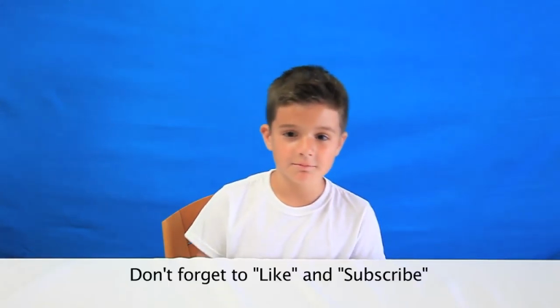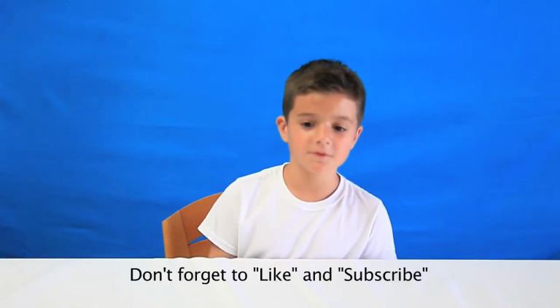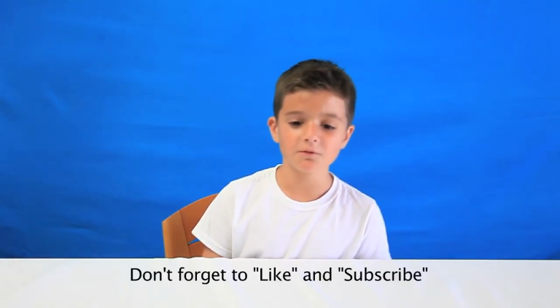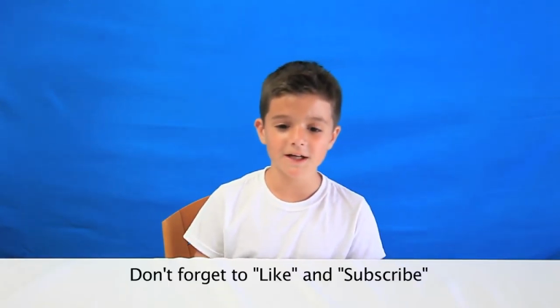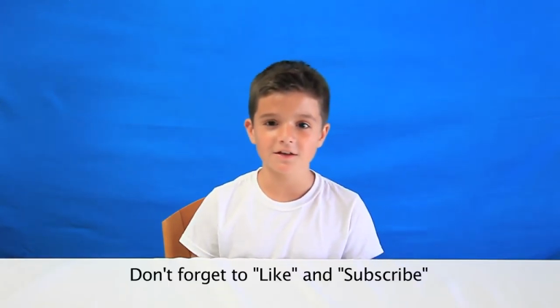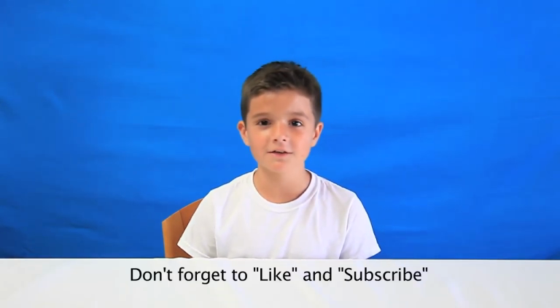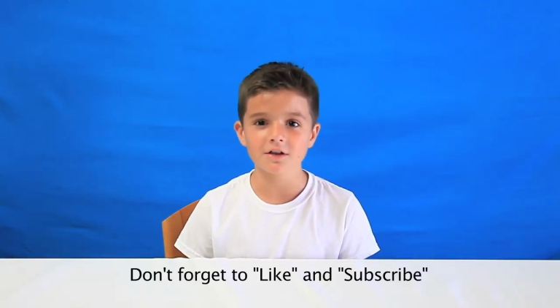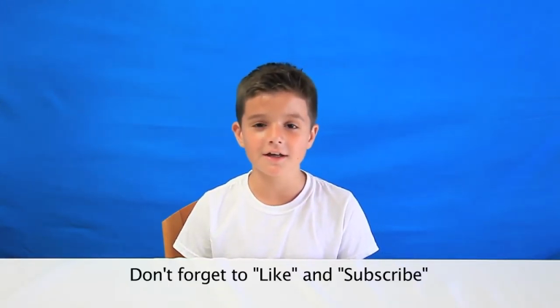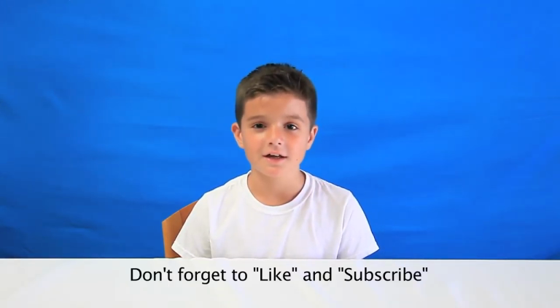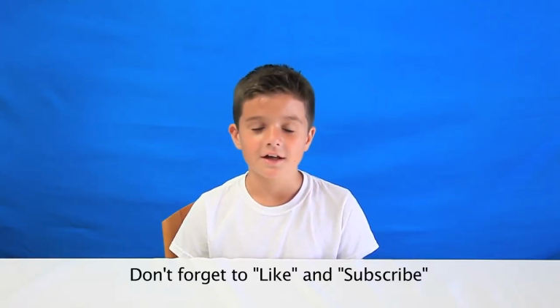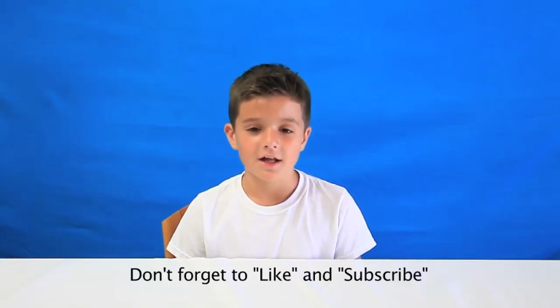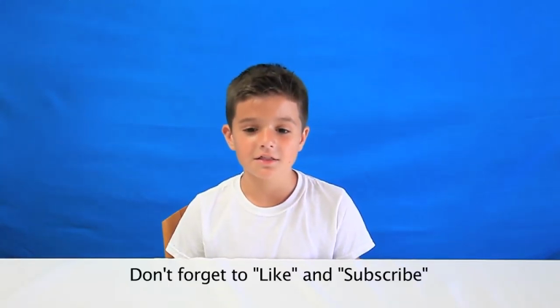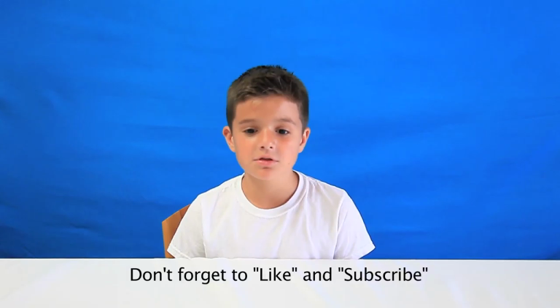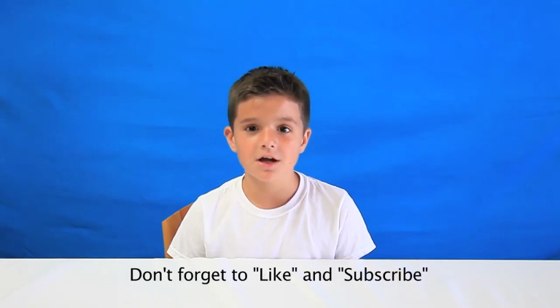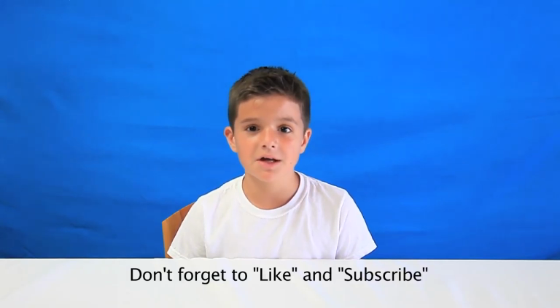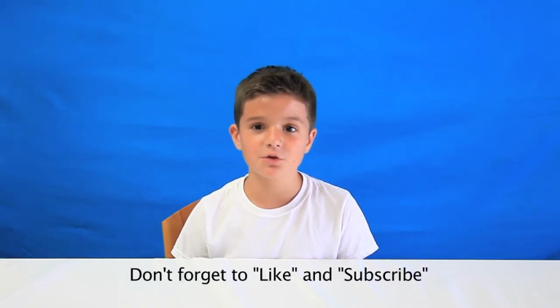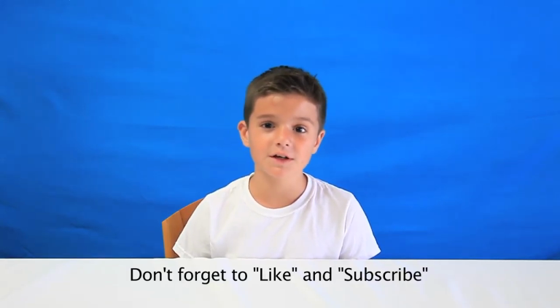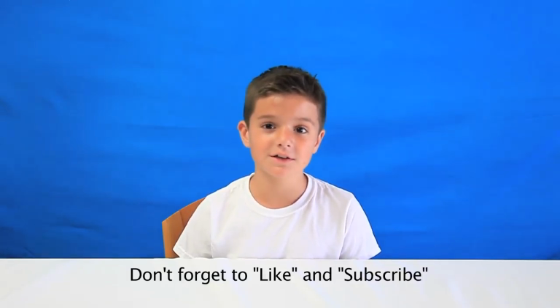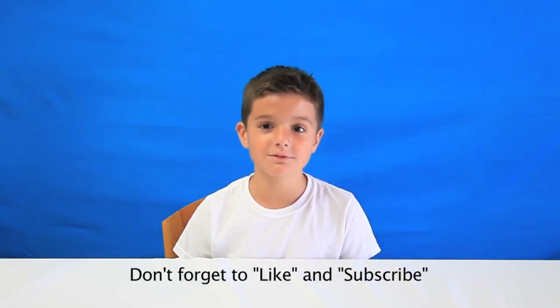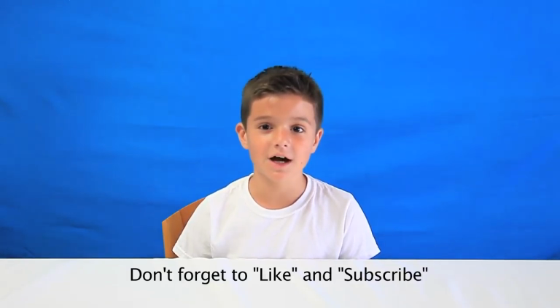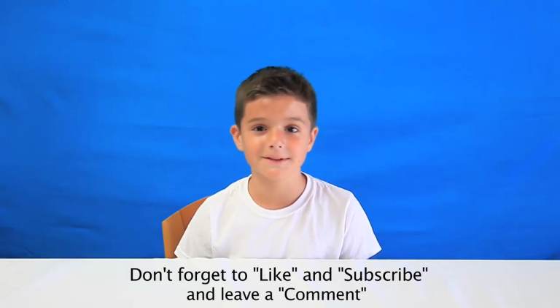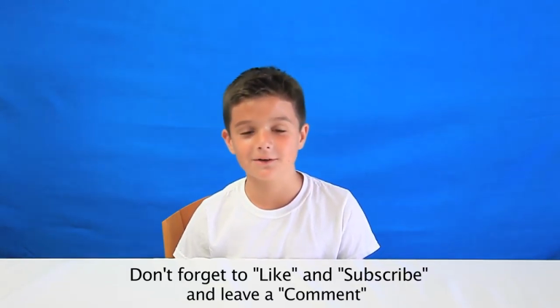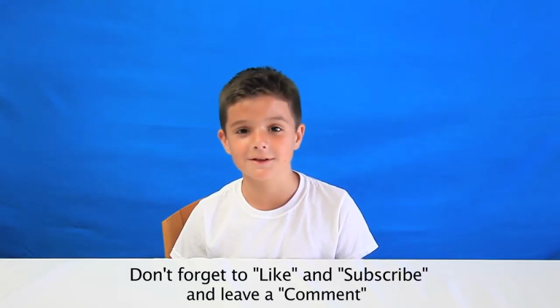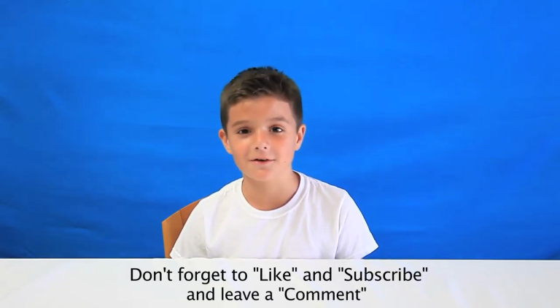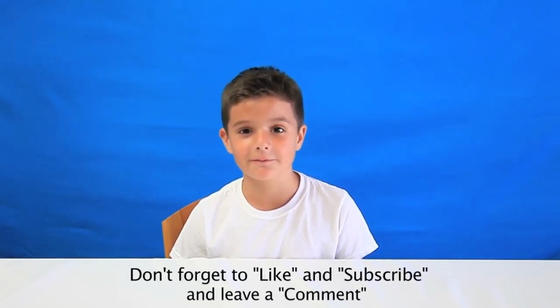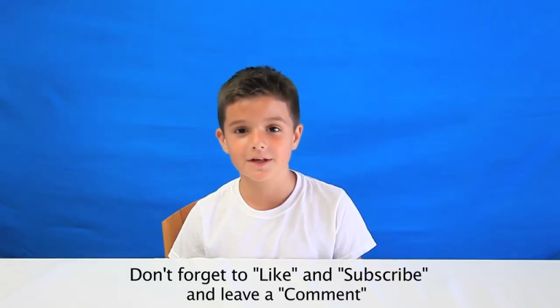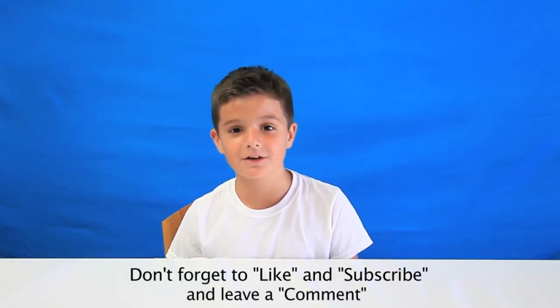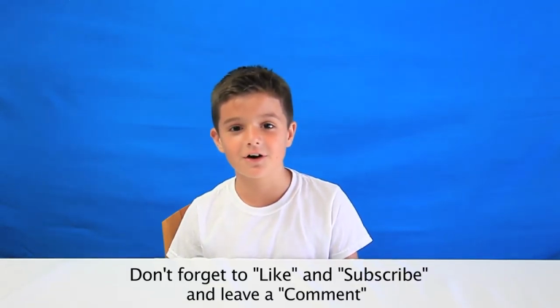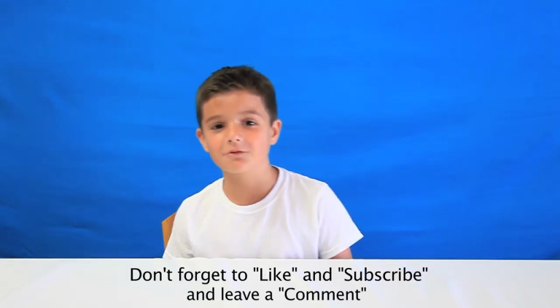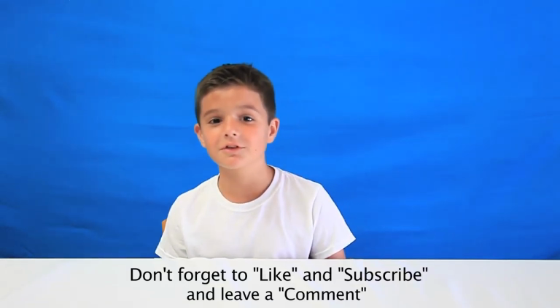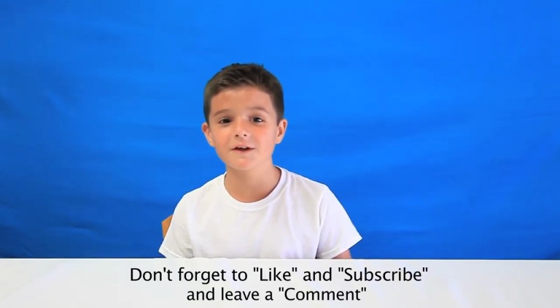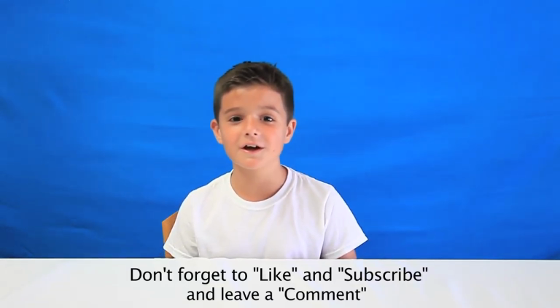Don't forget to leave a like and subscribe, and don't forget to leave a comment down below. And now on with the video.